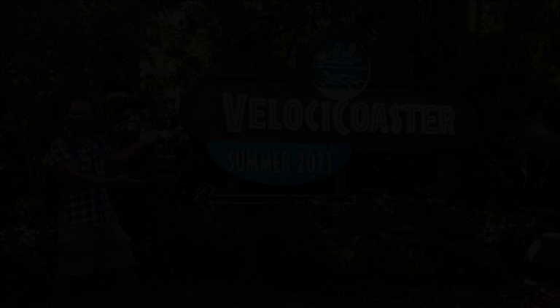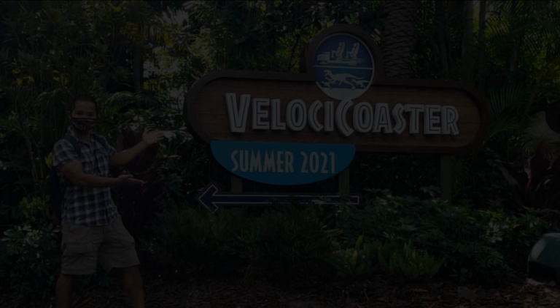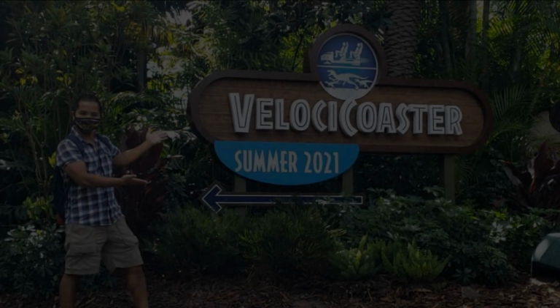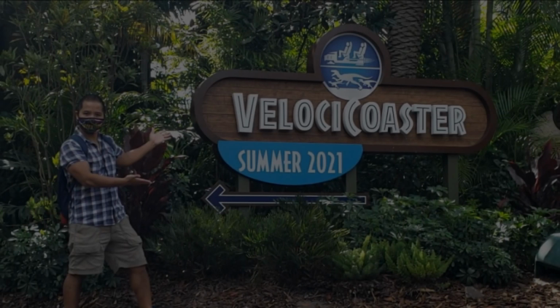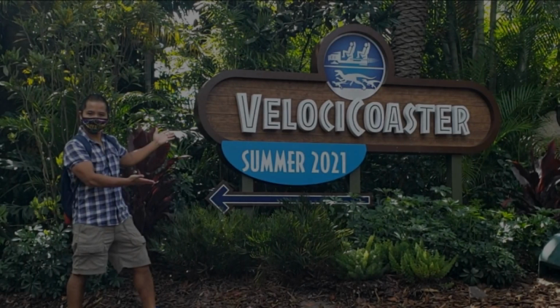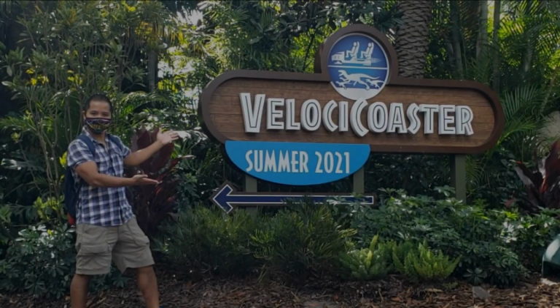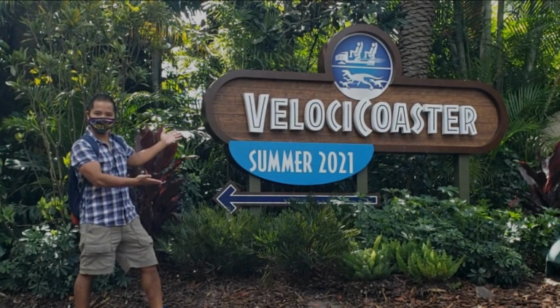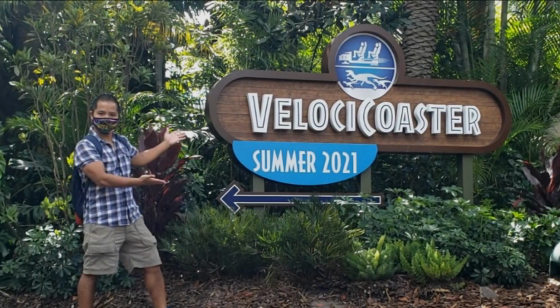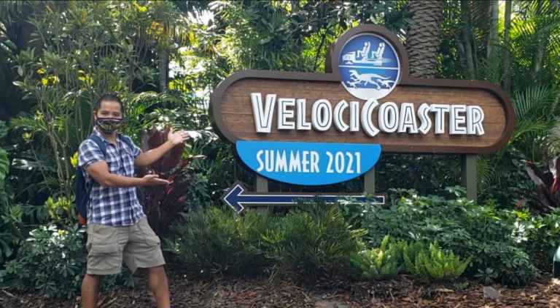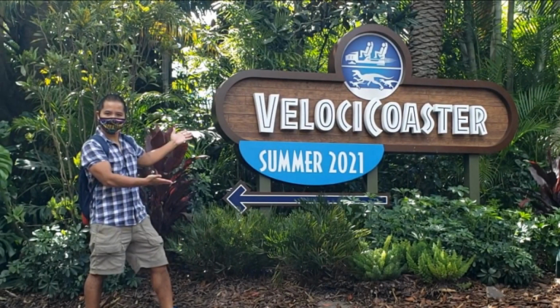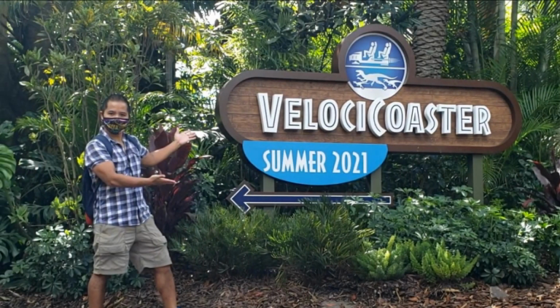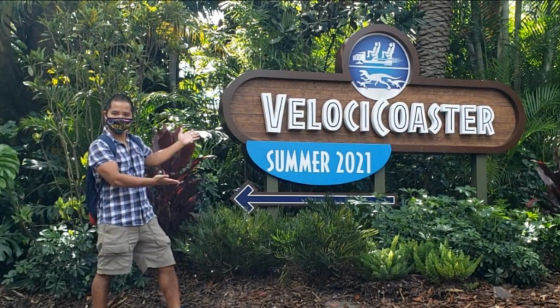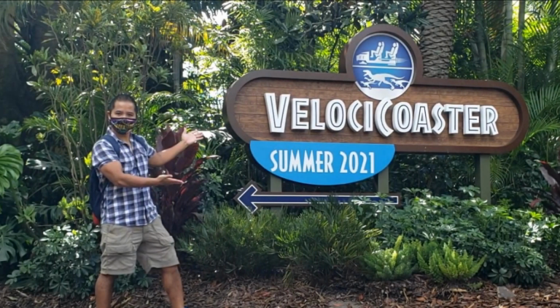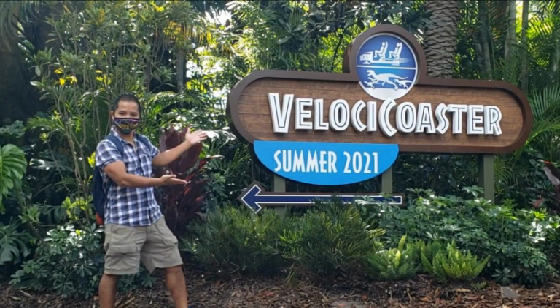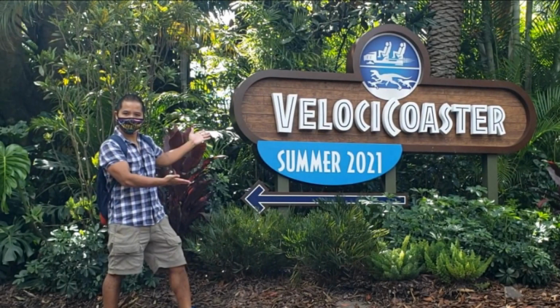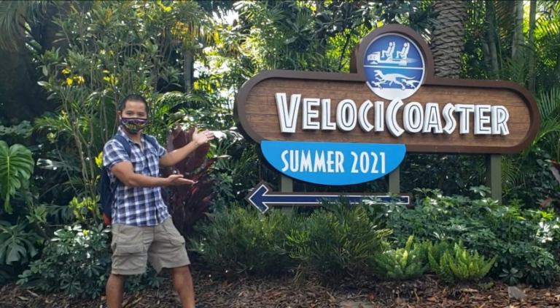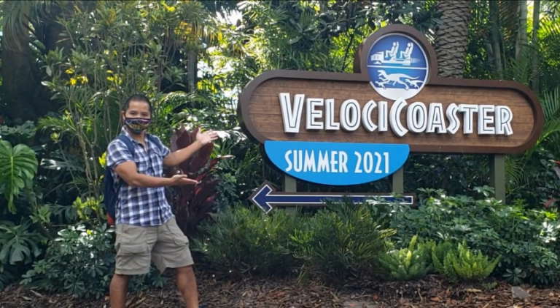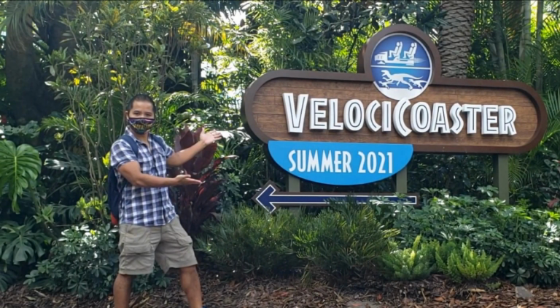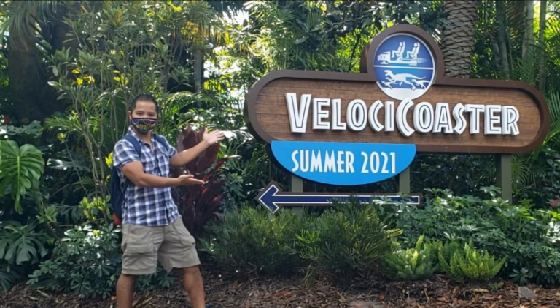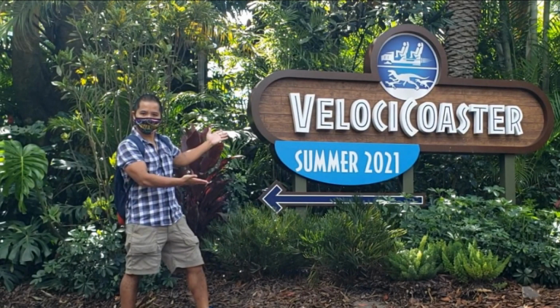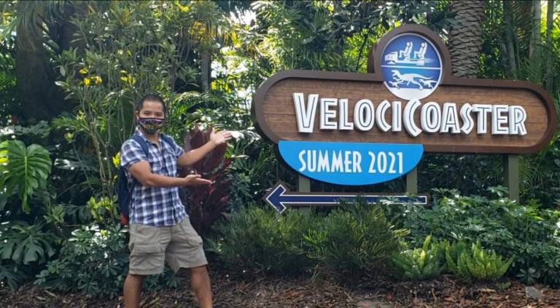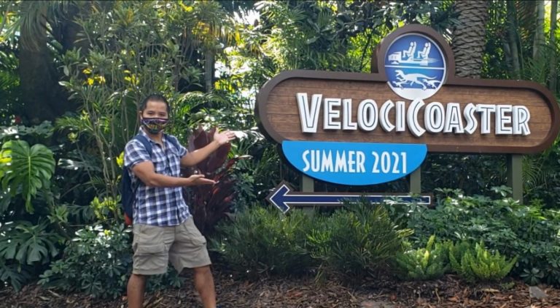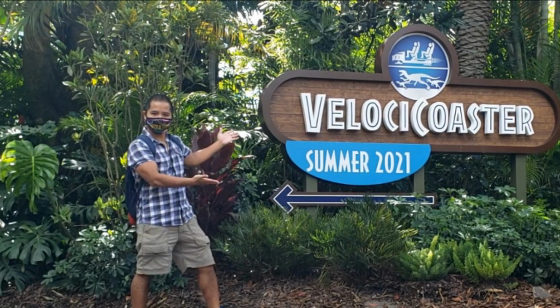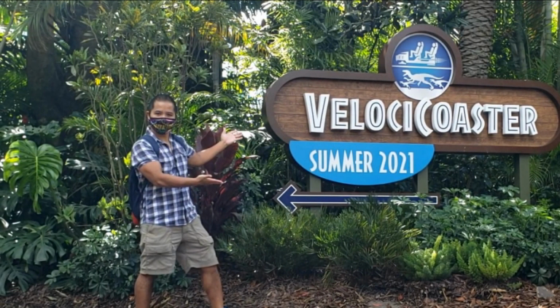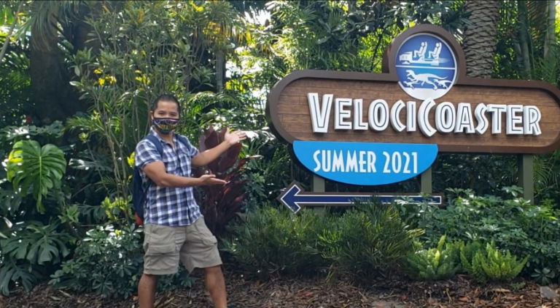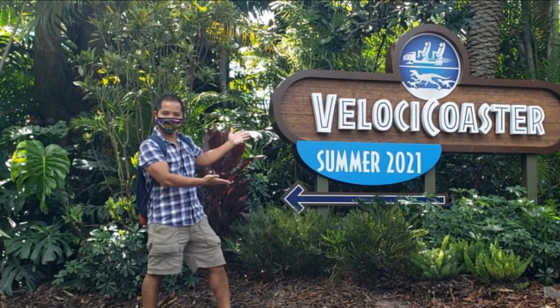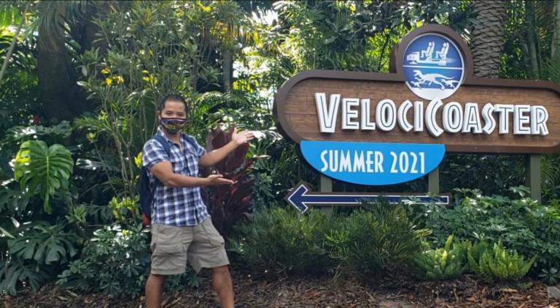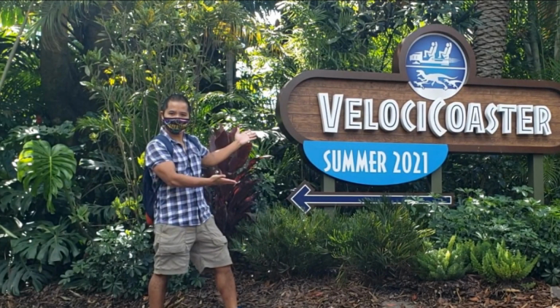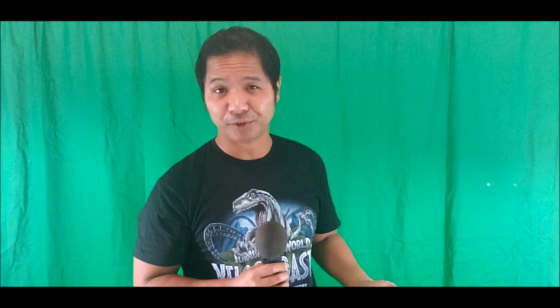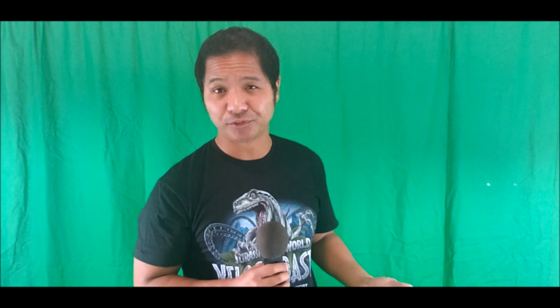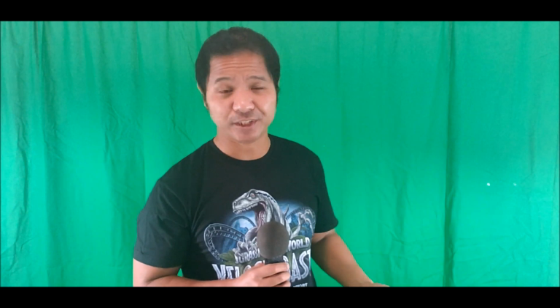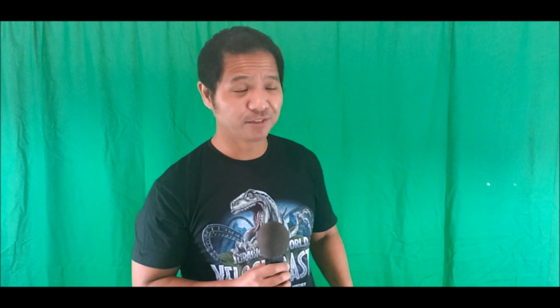Hey guys, Alex Kahn here, and I want to do a quick theme park vlog. This one's for Universal Studios.